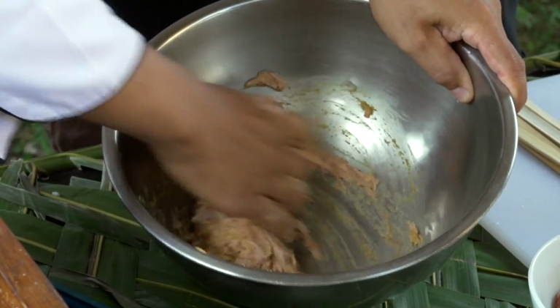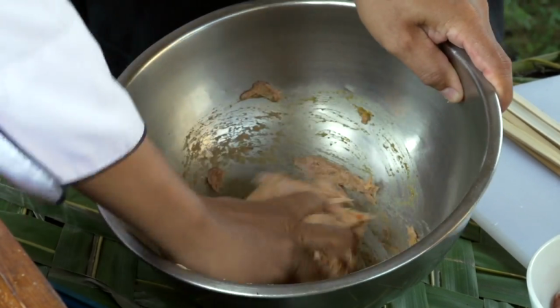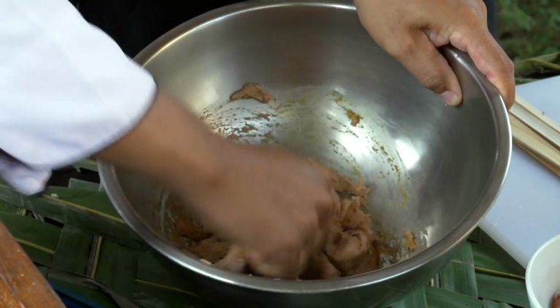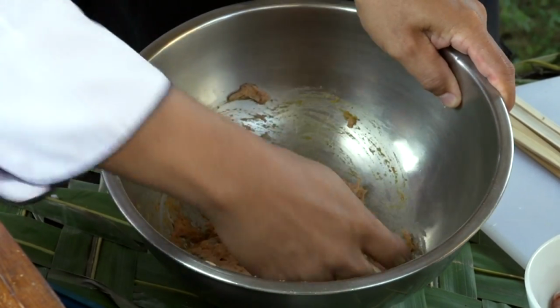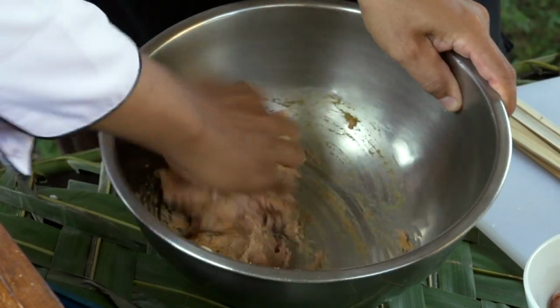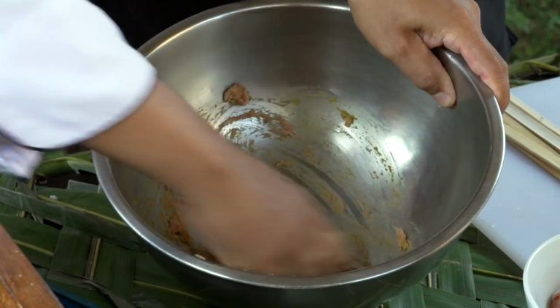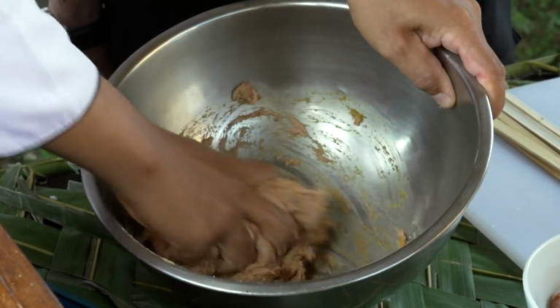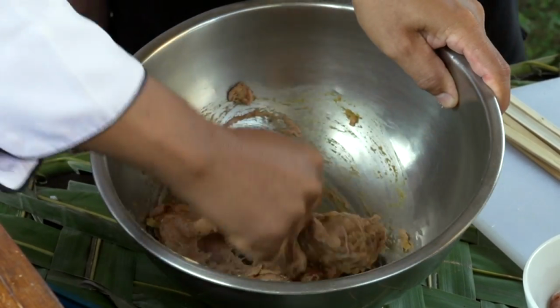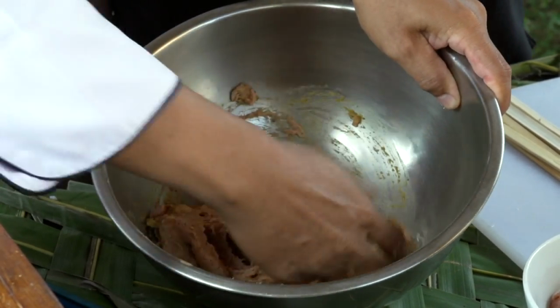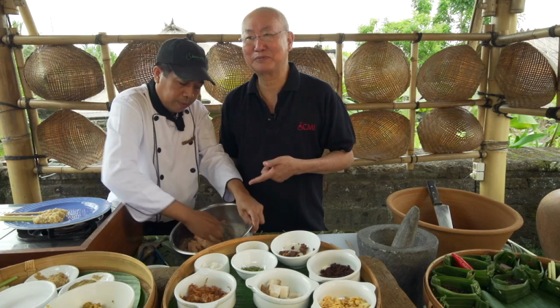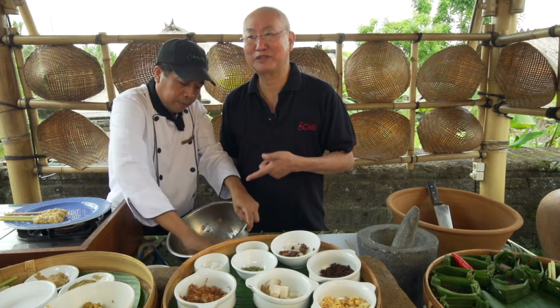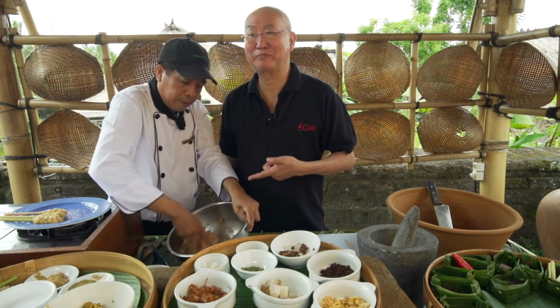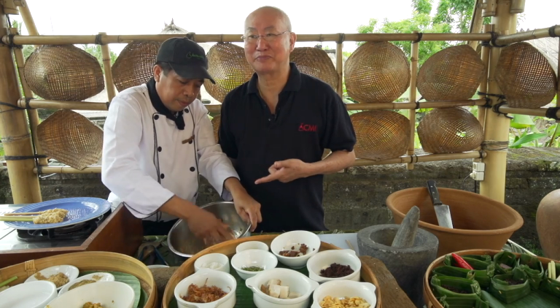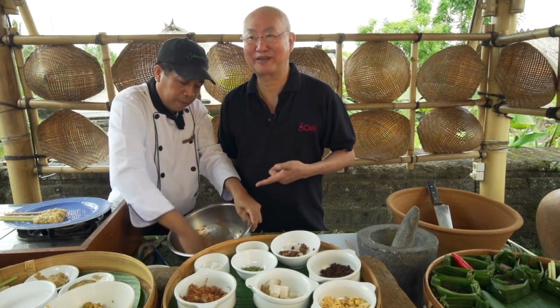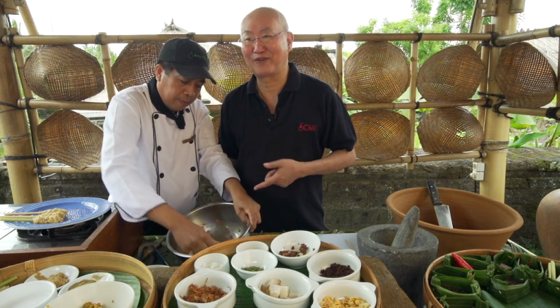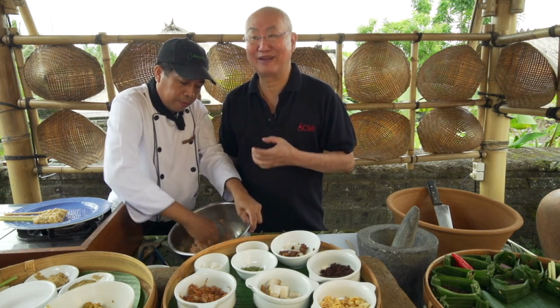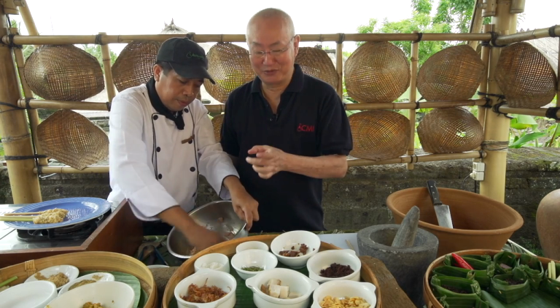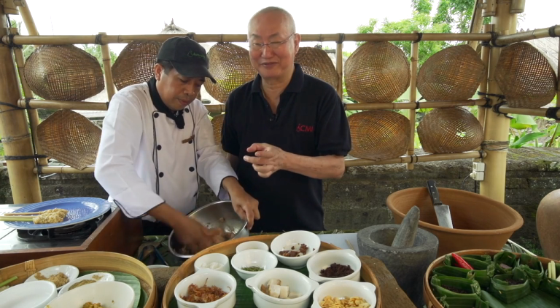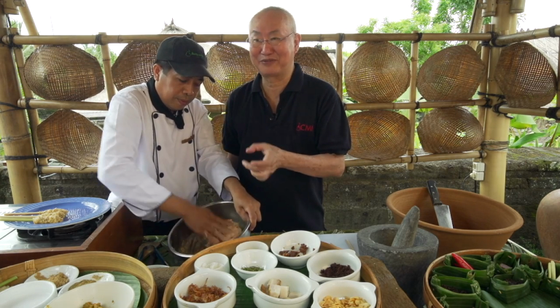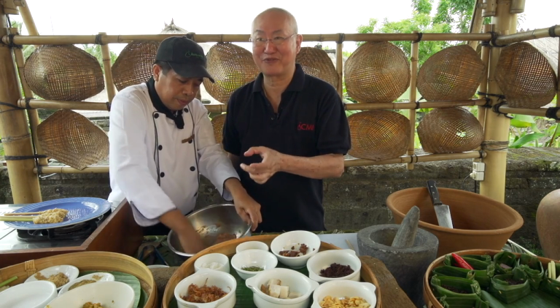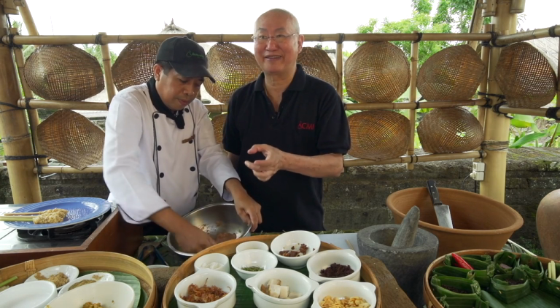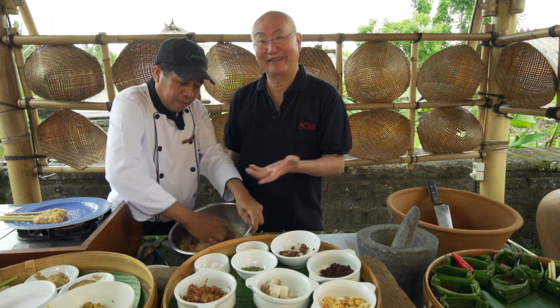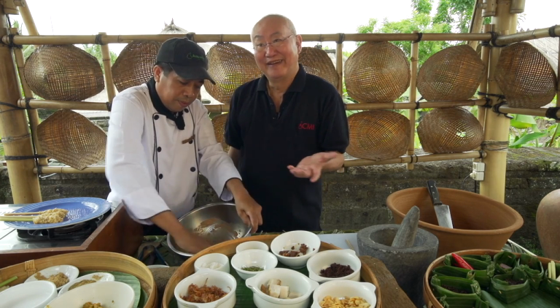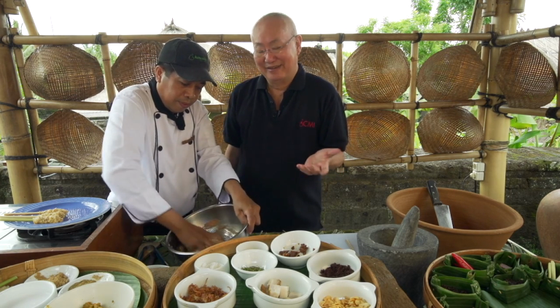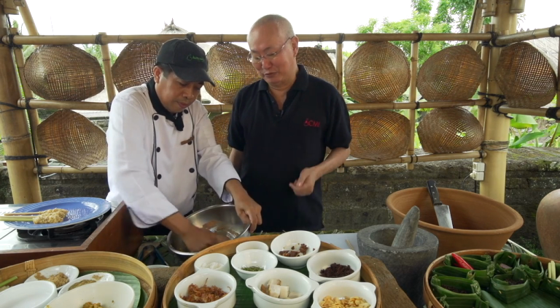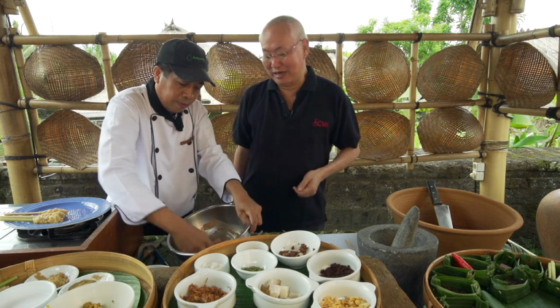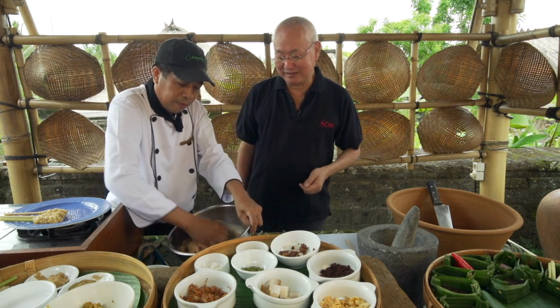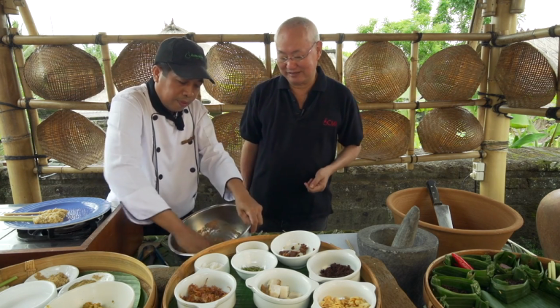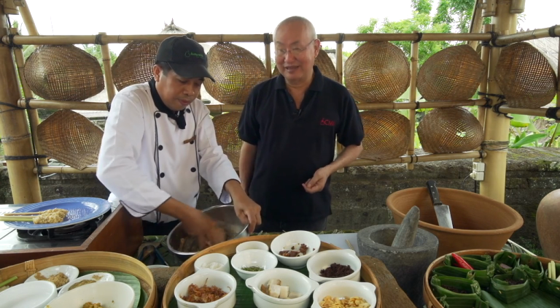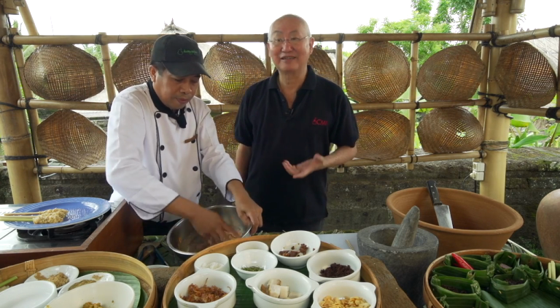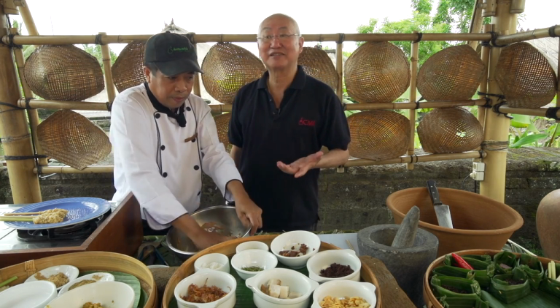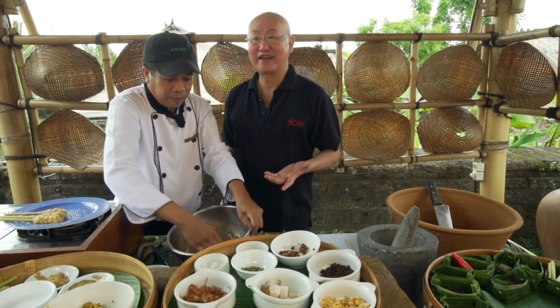Chef shares a personal trick: mix this with mashed potato and fry it — it will be nice as a snack.